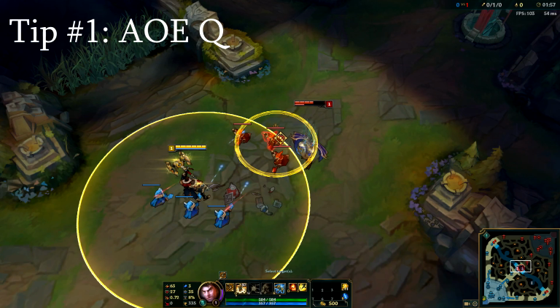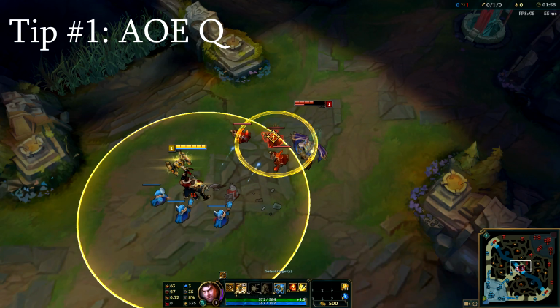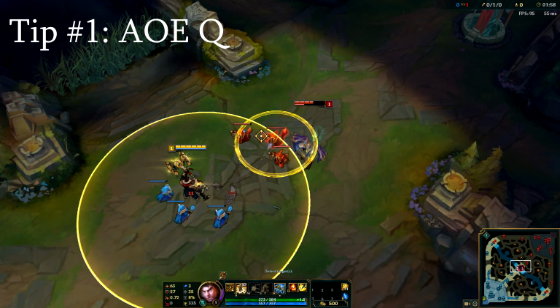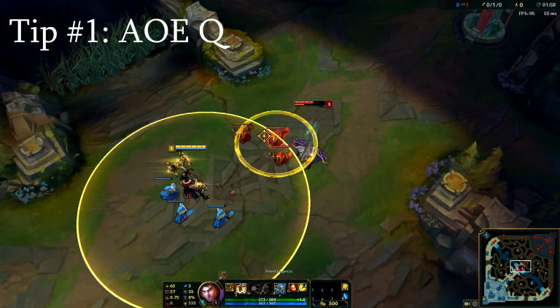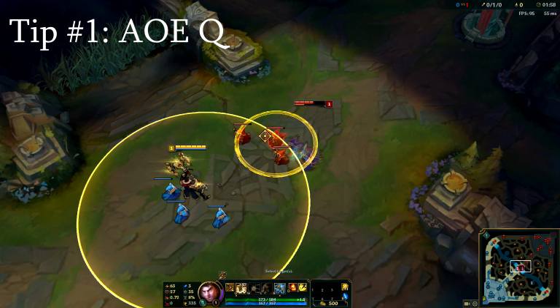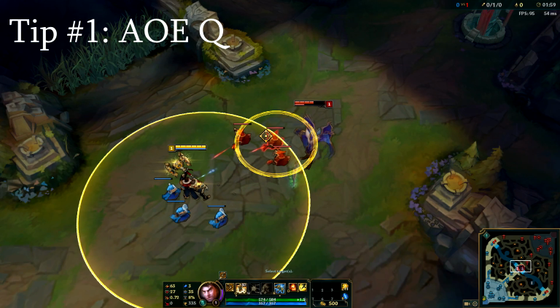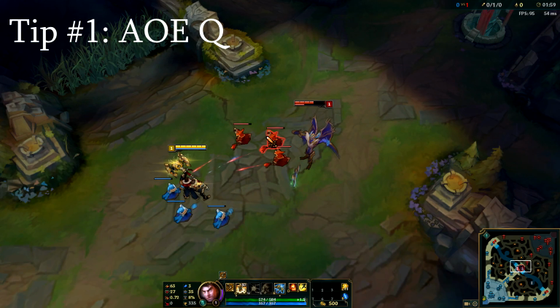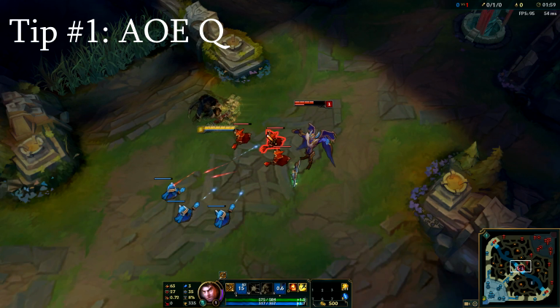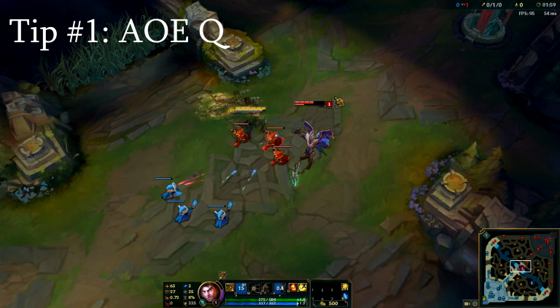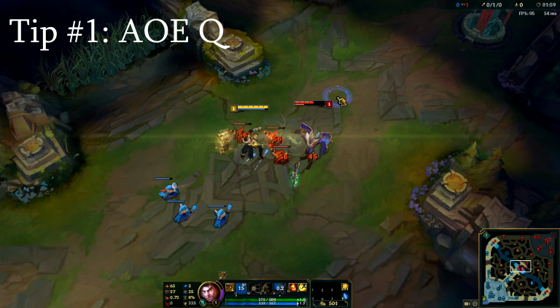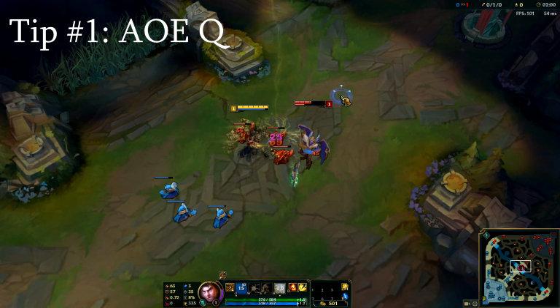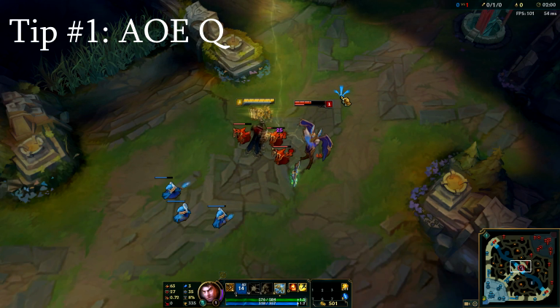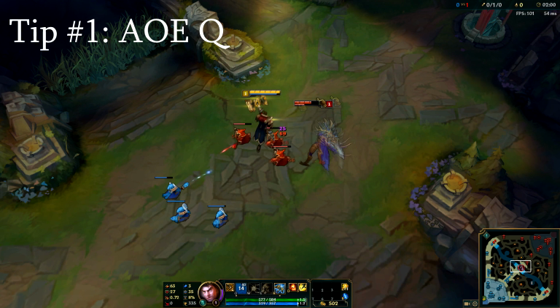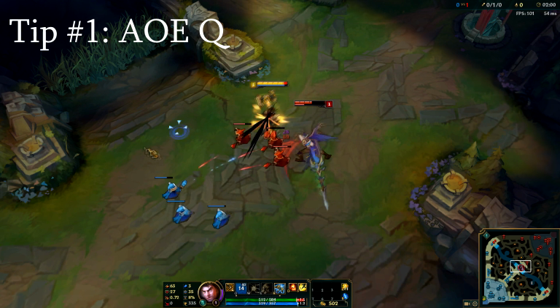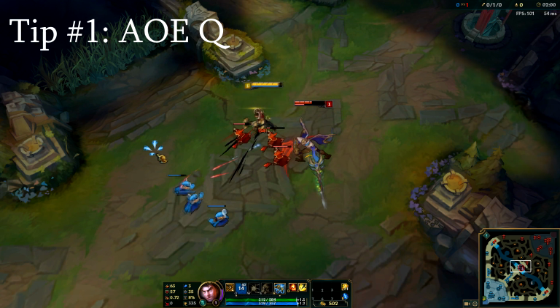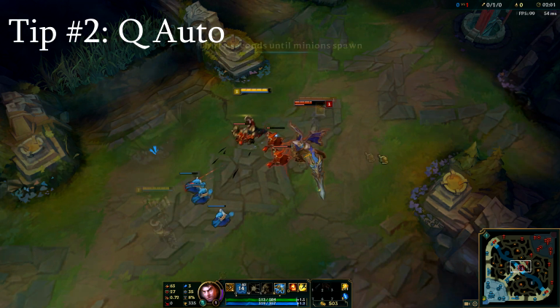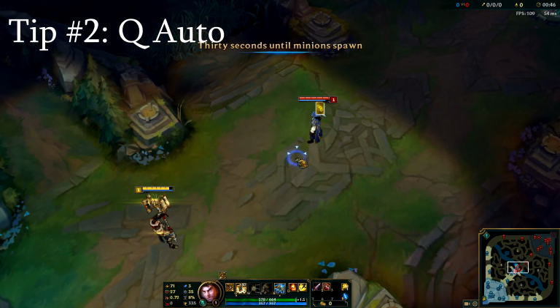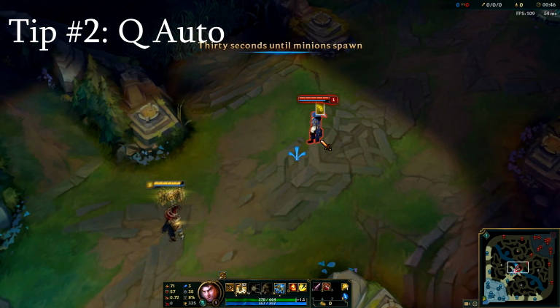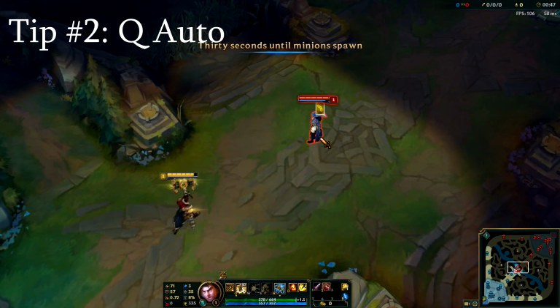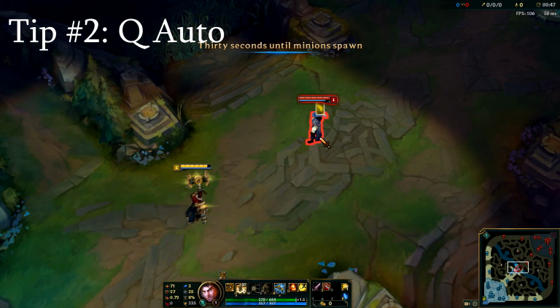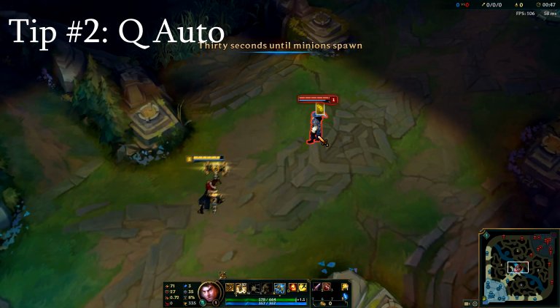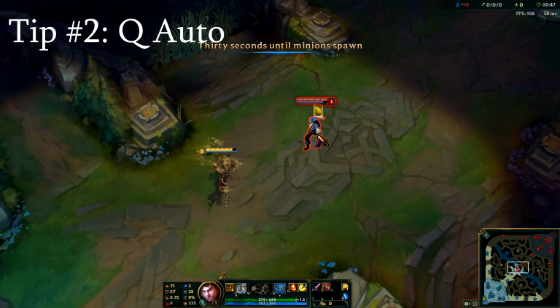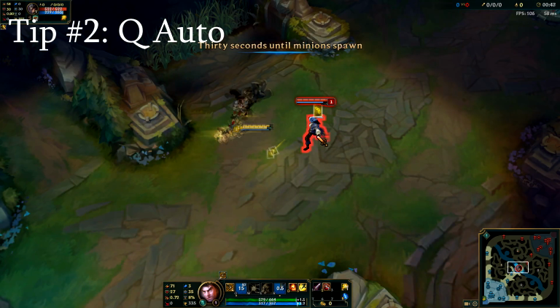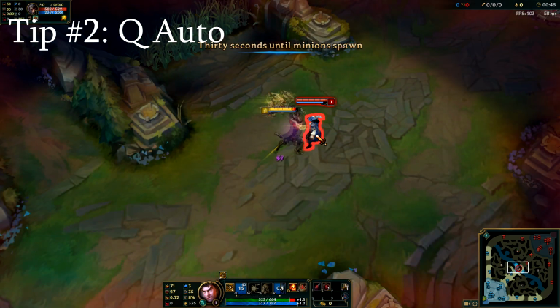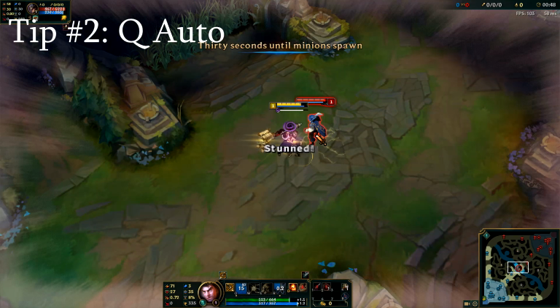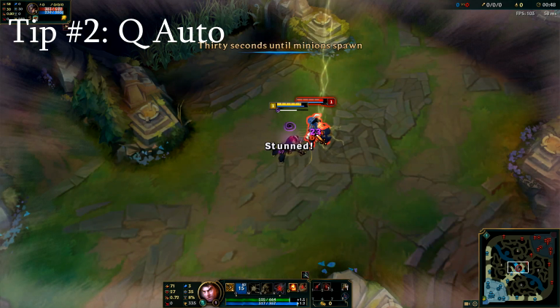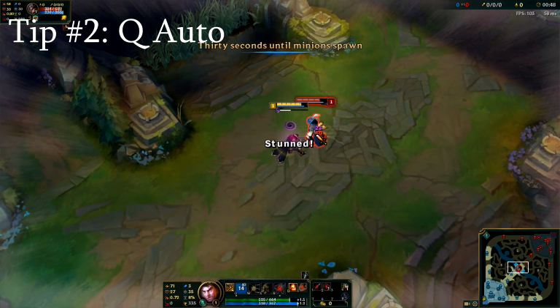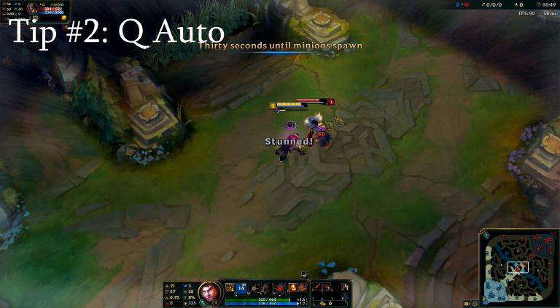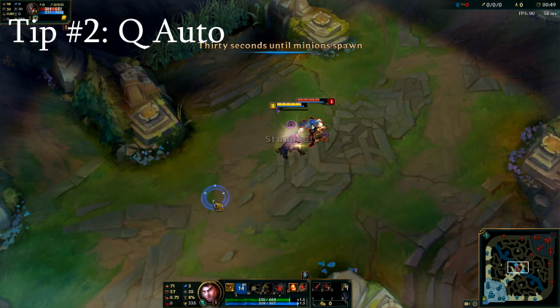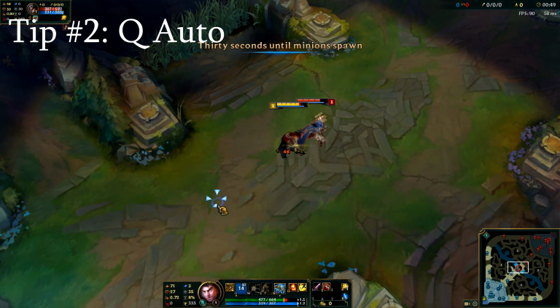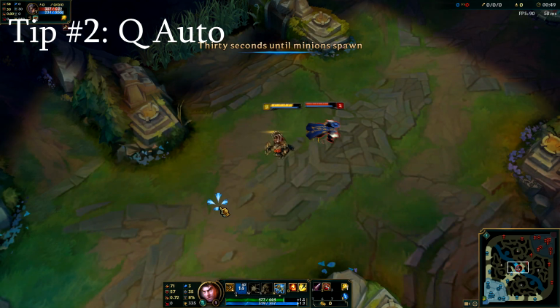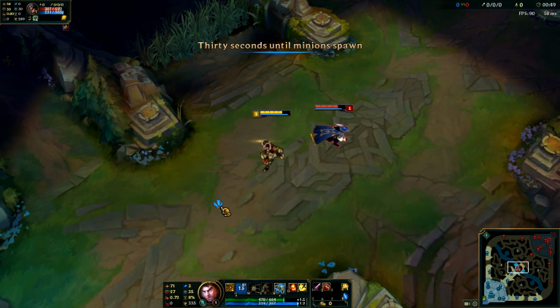Jayce's Q is AoE and can hit targets that are not directly targeted. Jayce's auto attack after hammer form Q is not interruptible by CC.